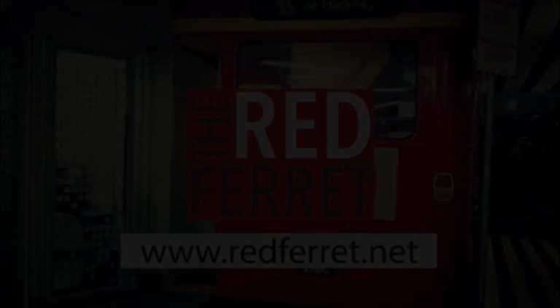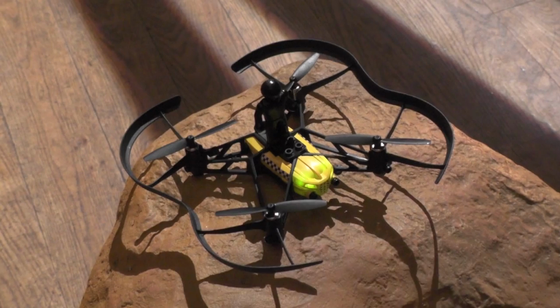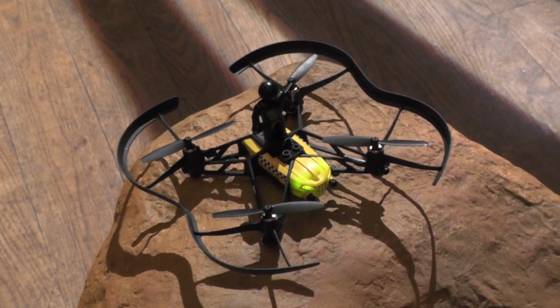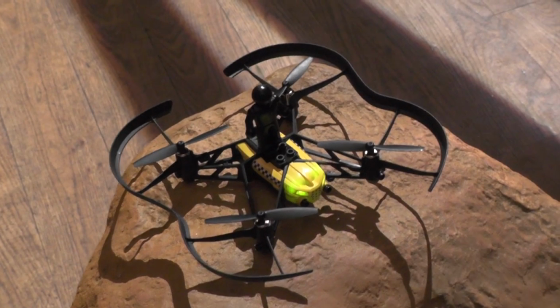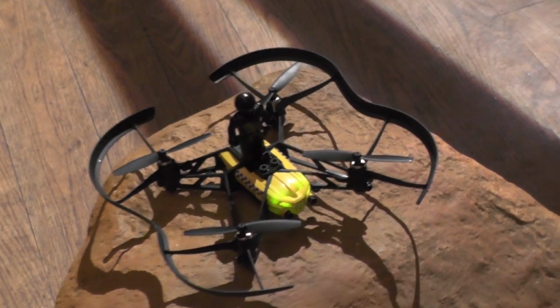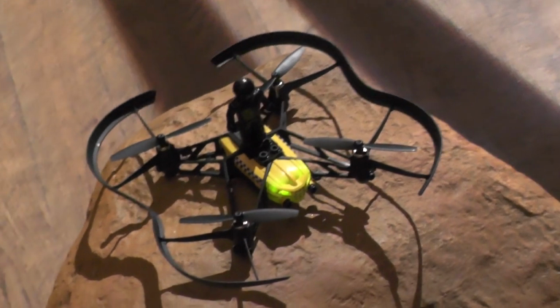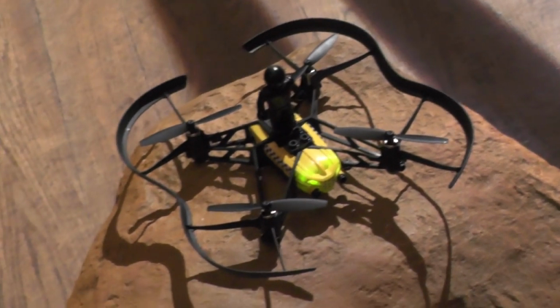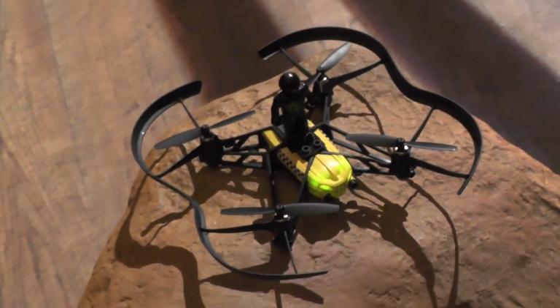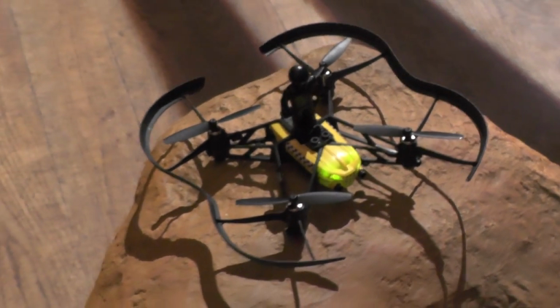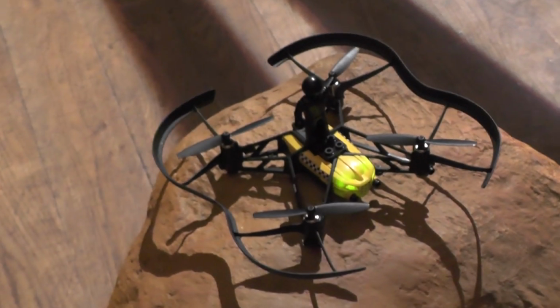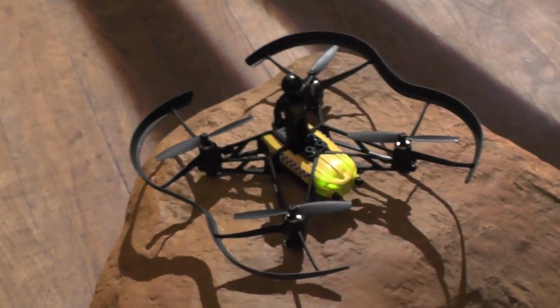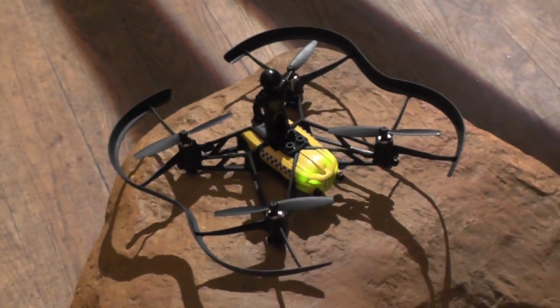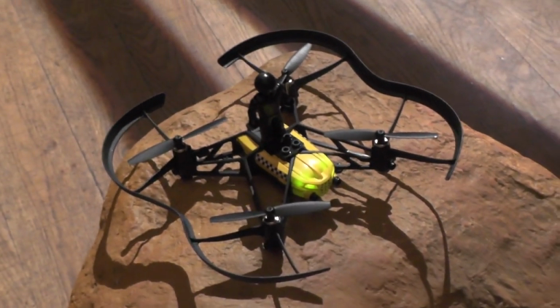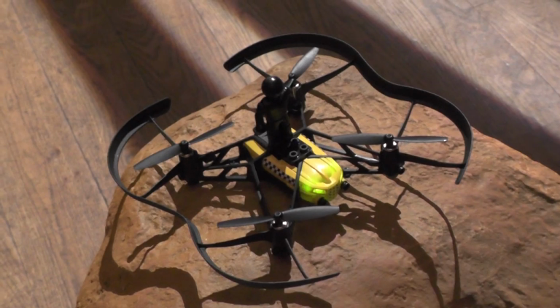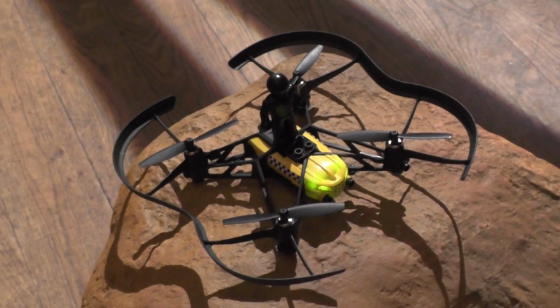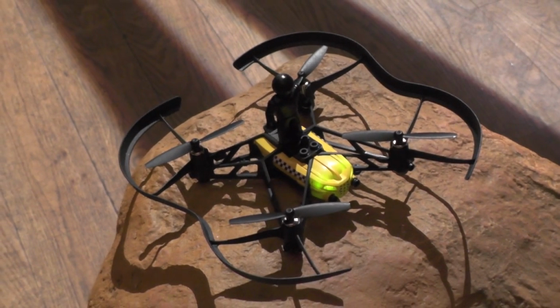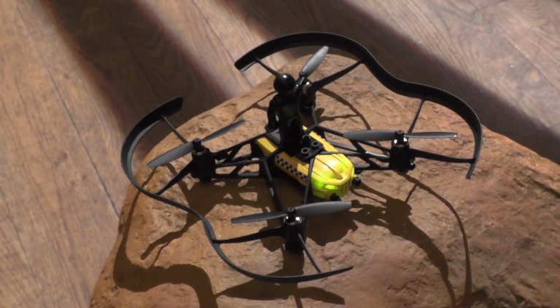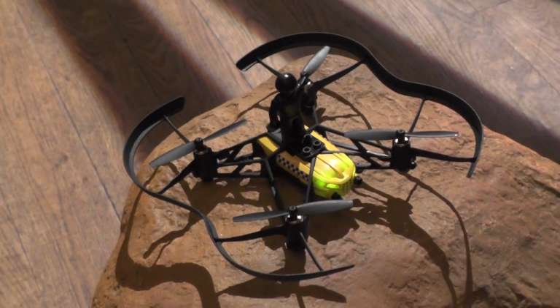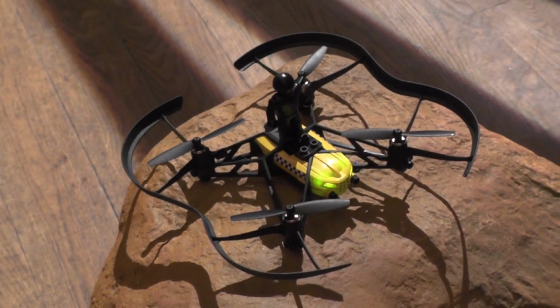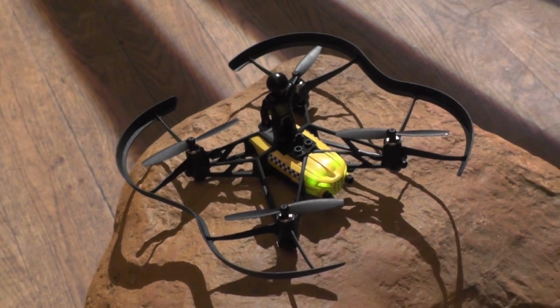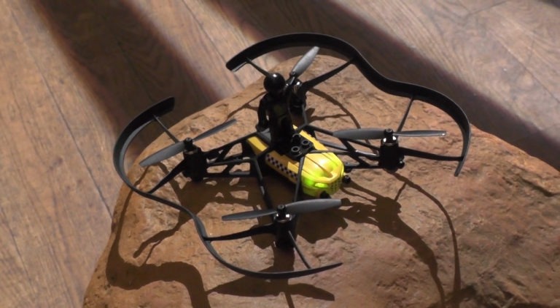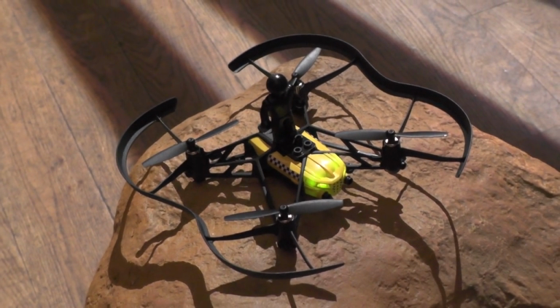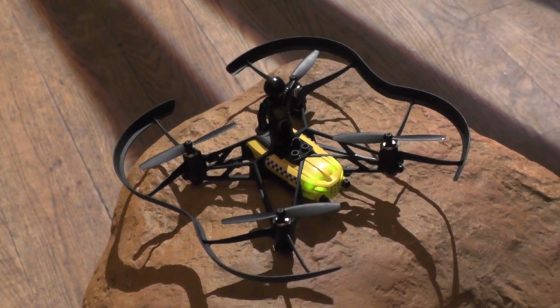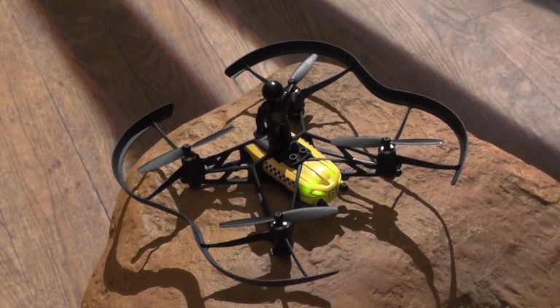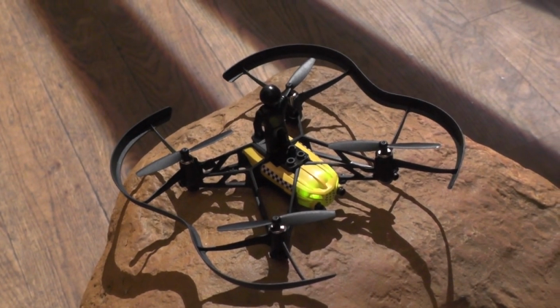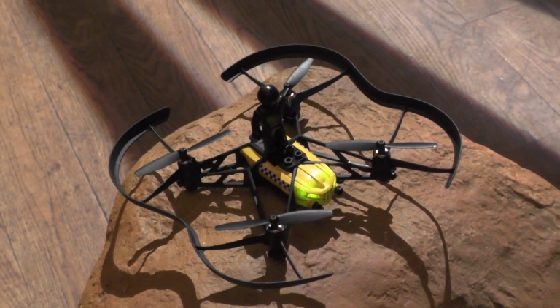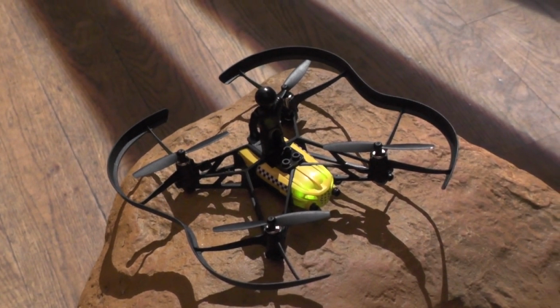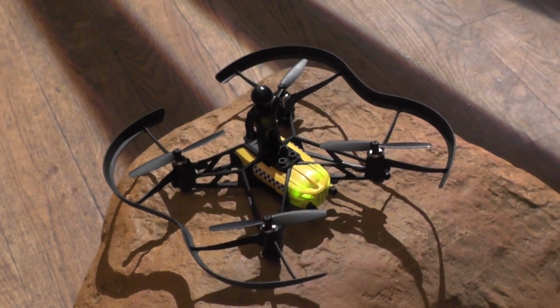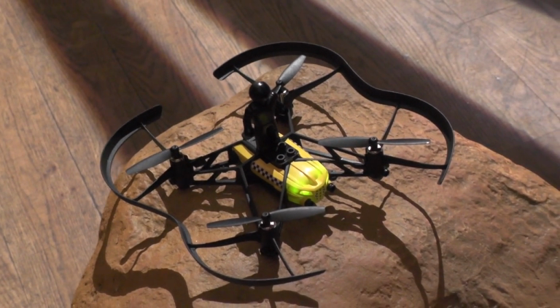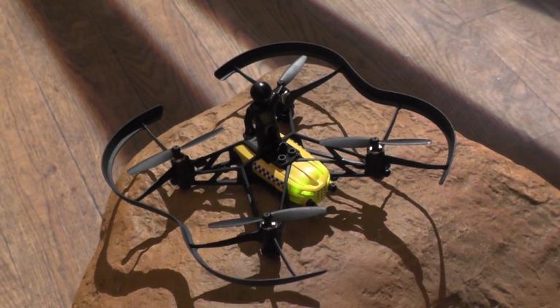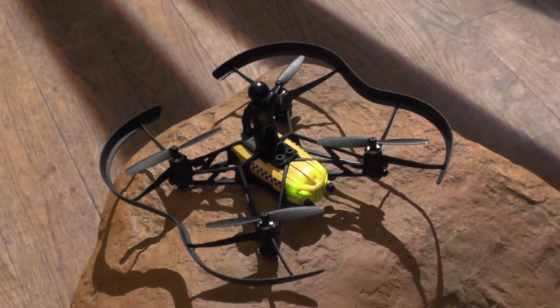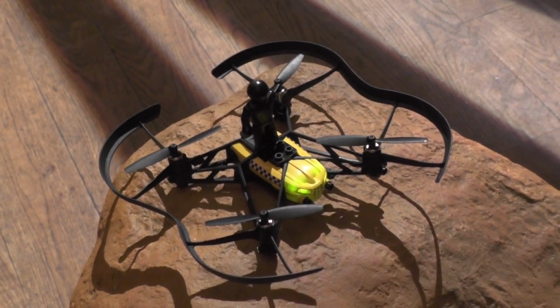Hi folks, today we're looking at the launch of the brand new Parrot mini drone, the Airborne Cargo.